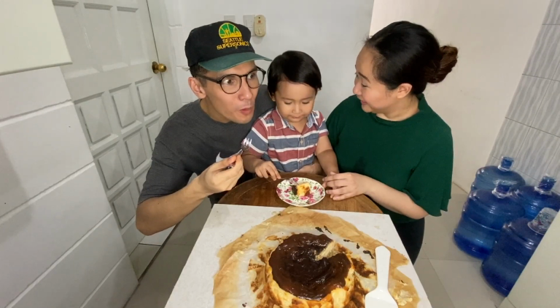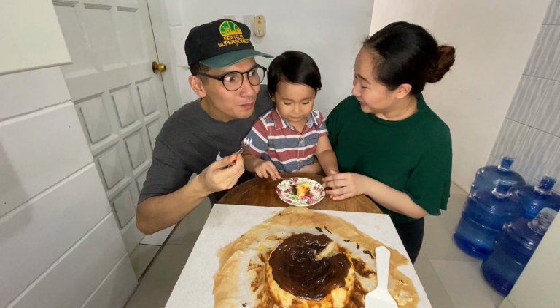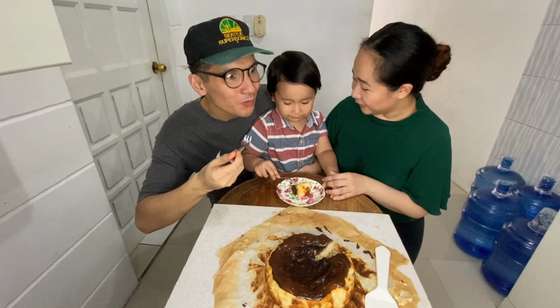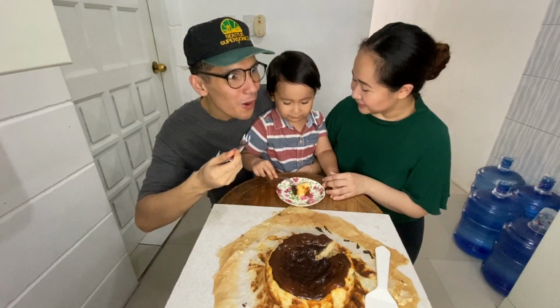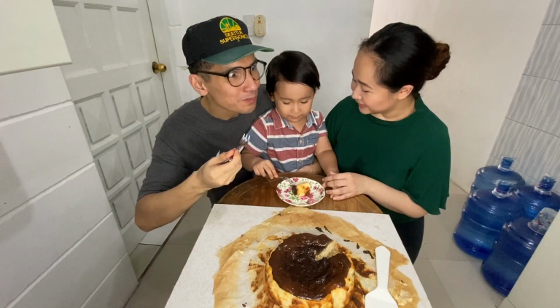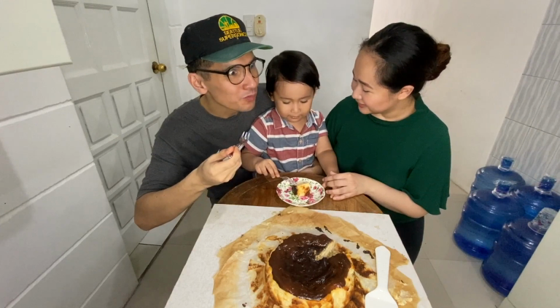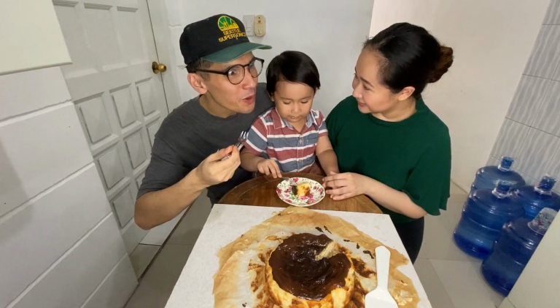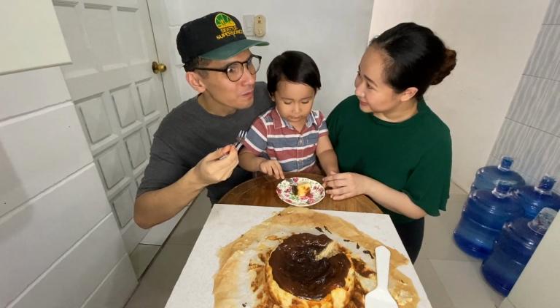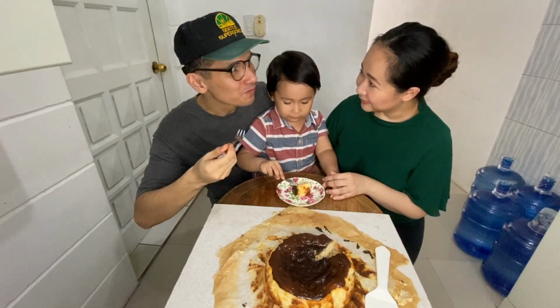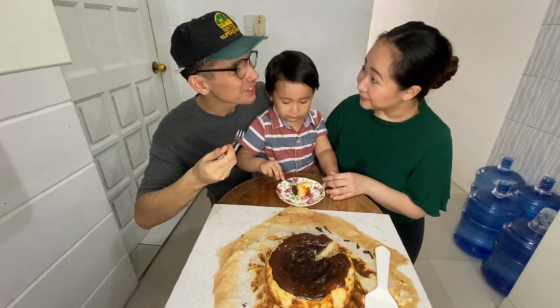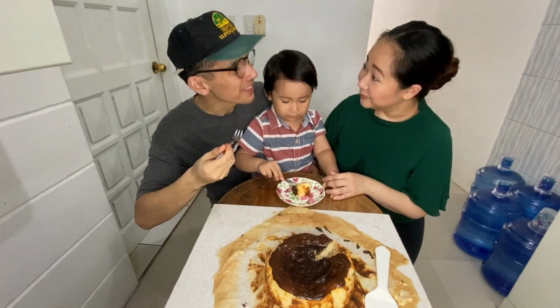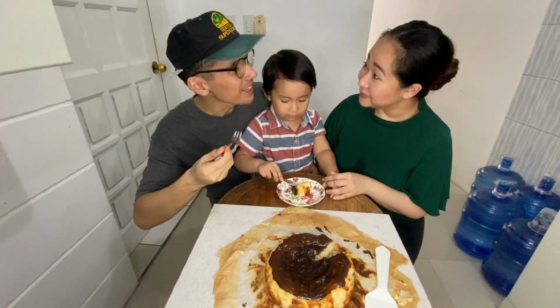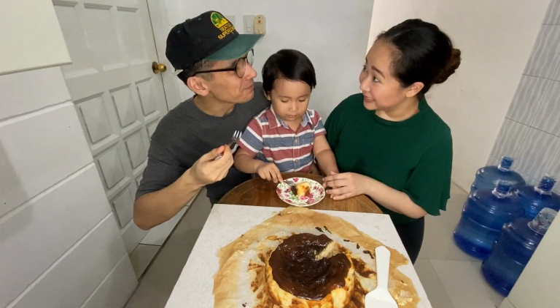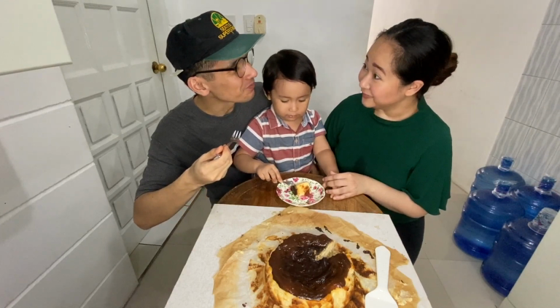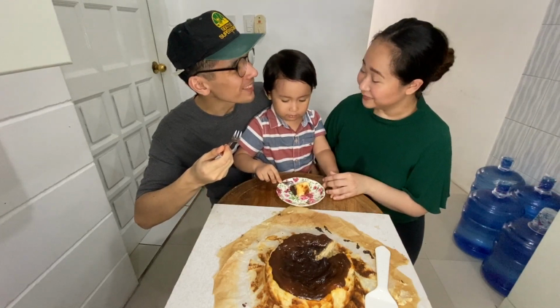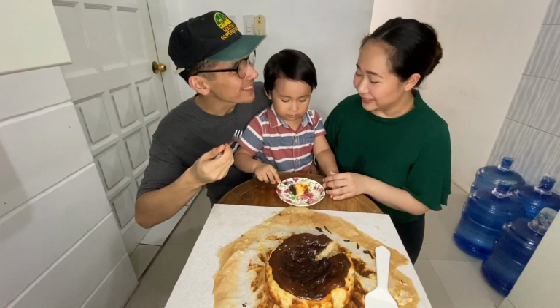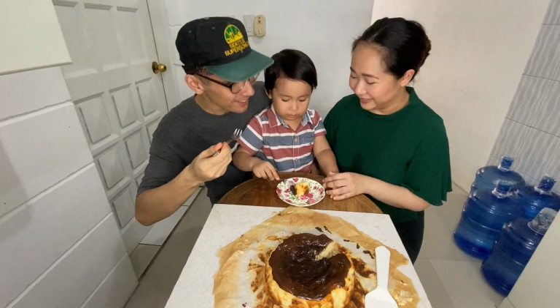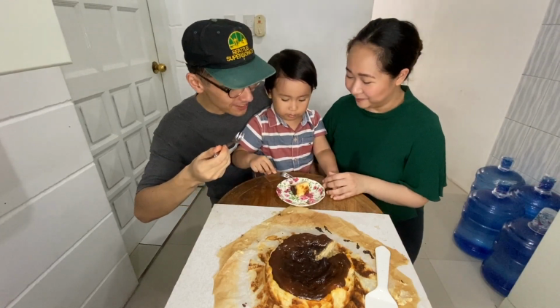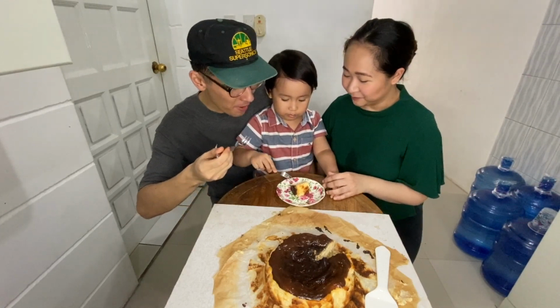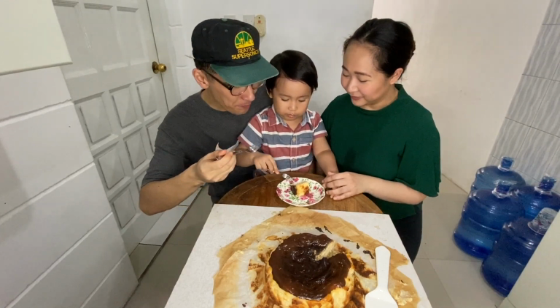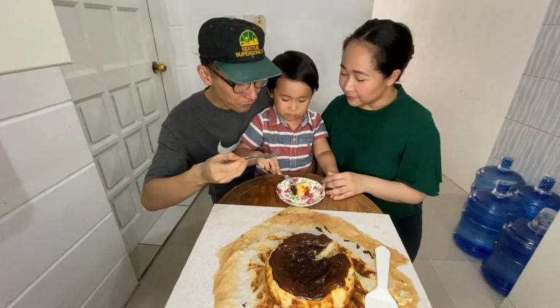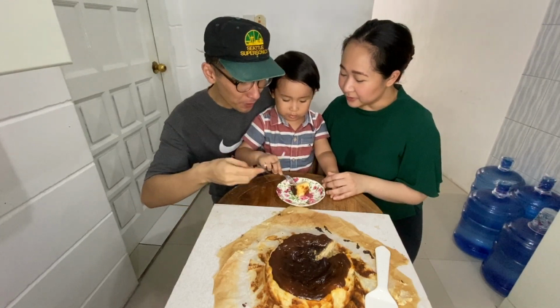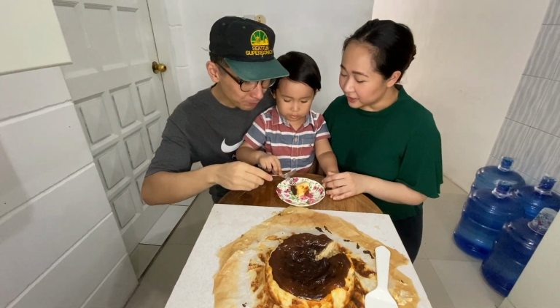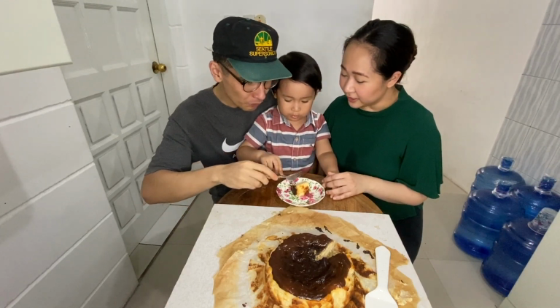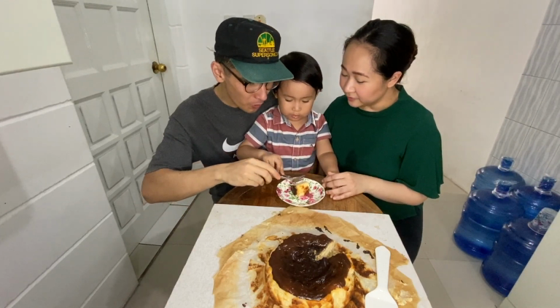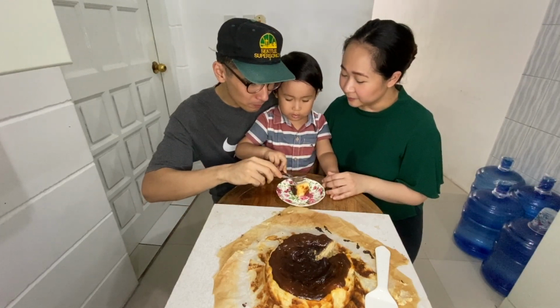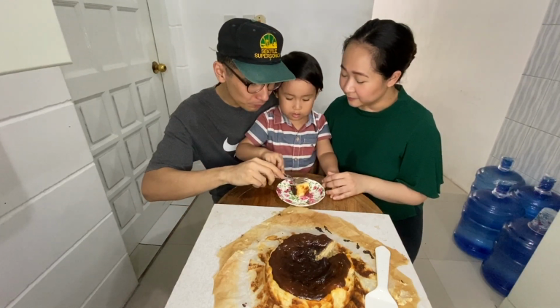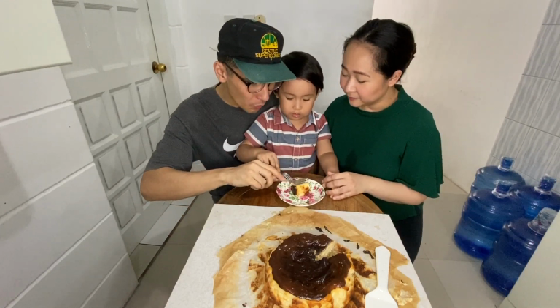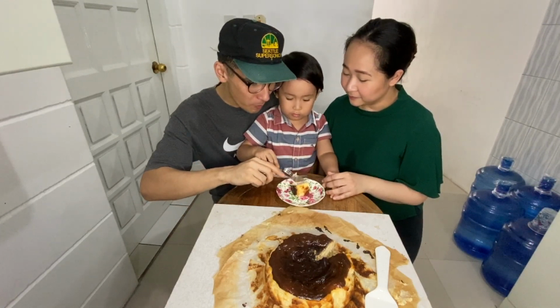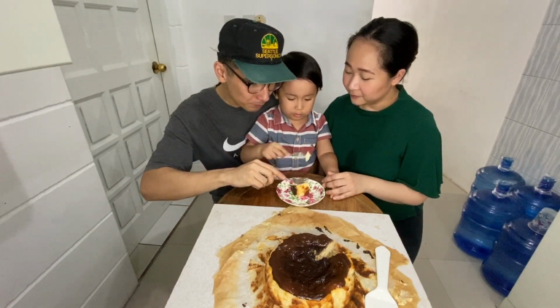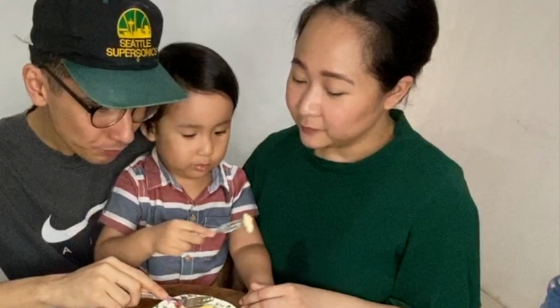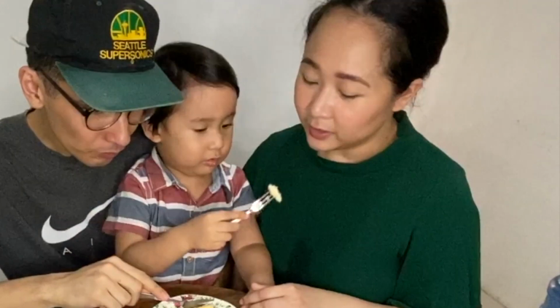How is it? It's good. It's good. Can Mommy try? No. It's good.